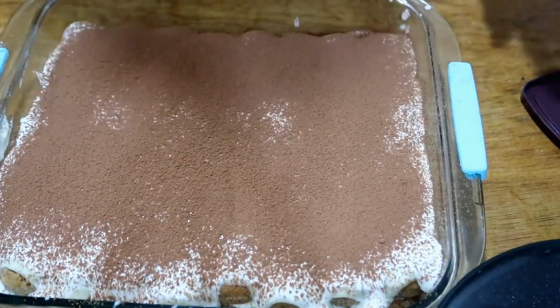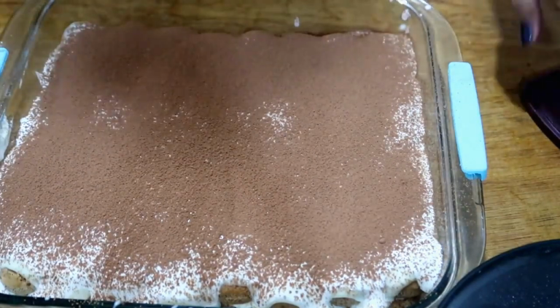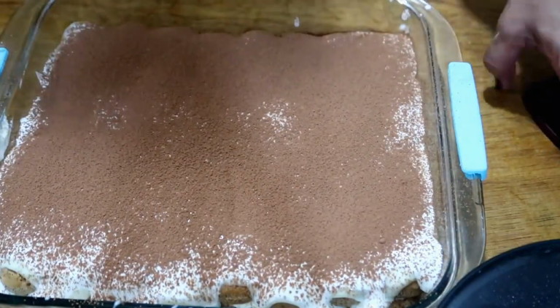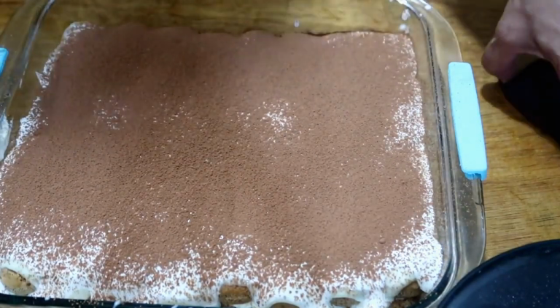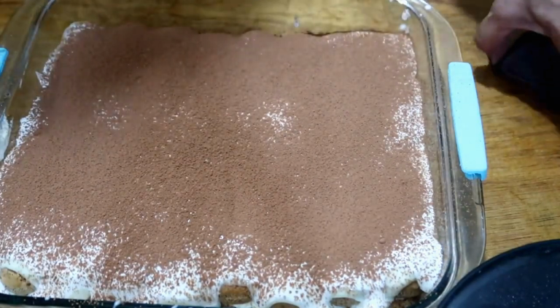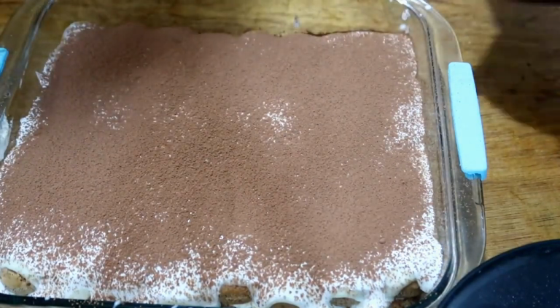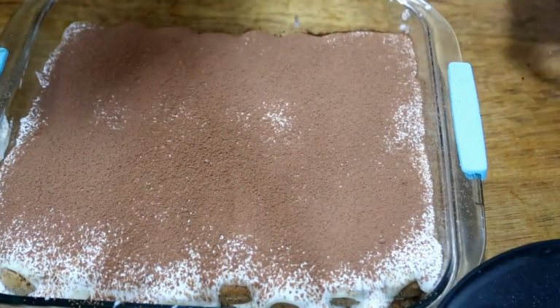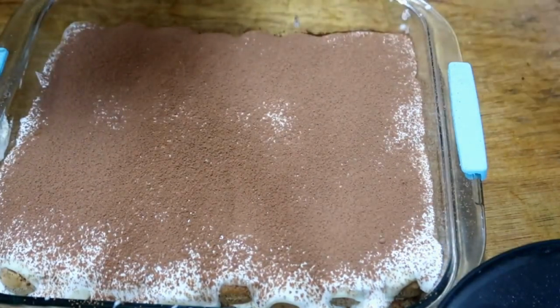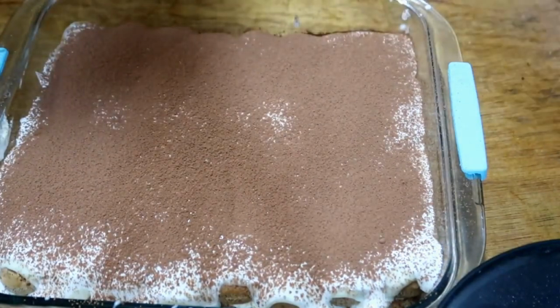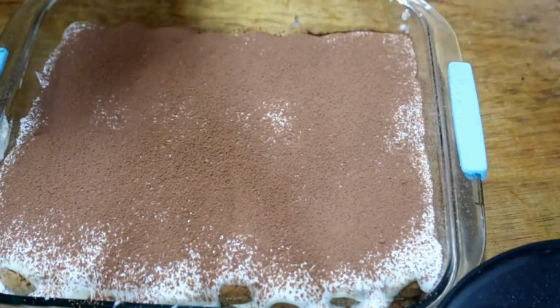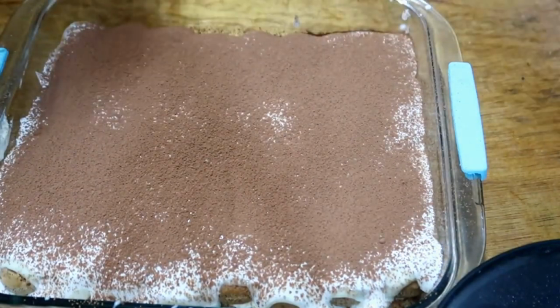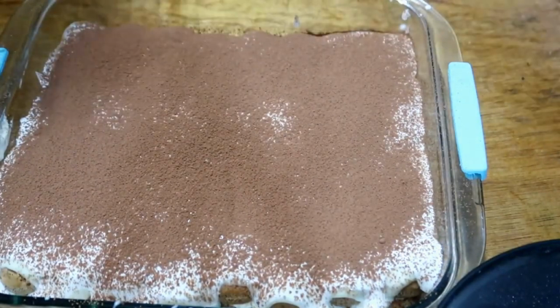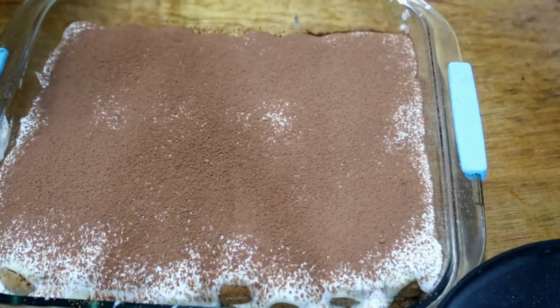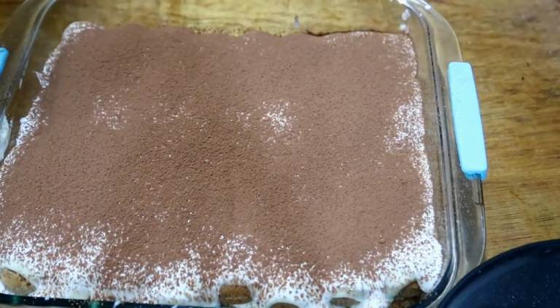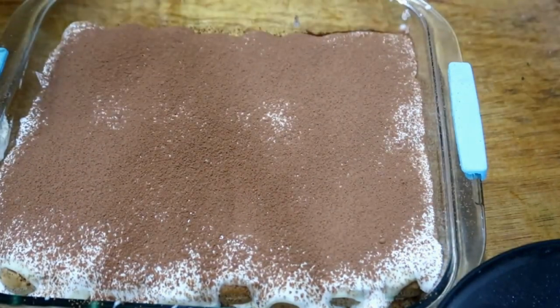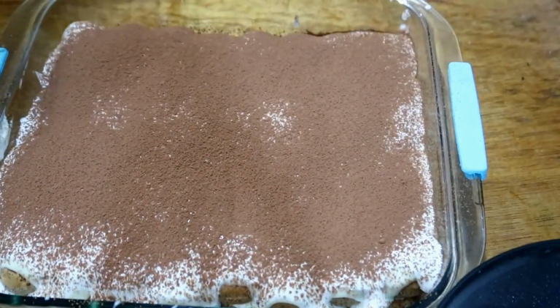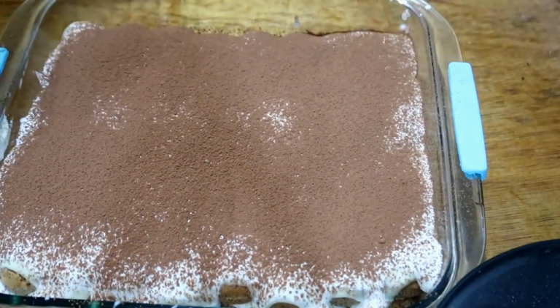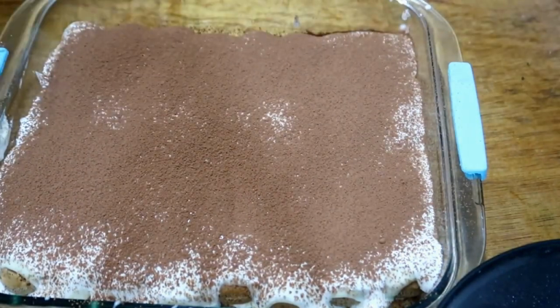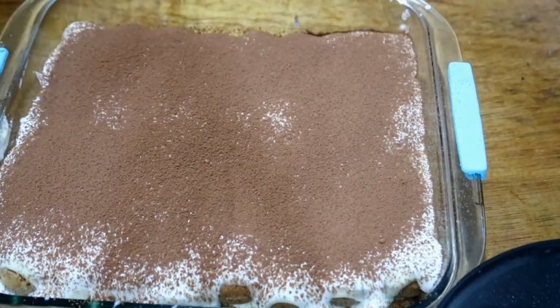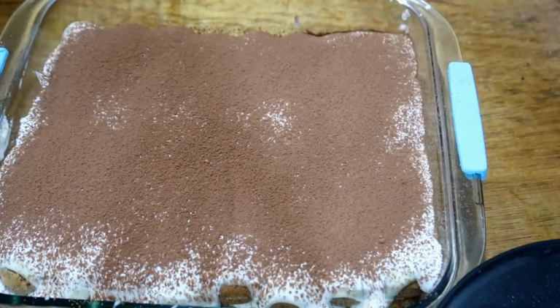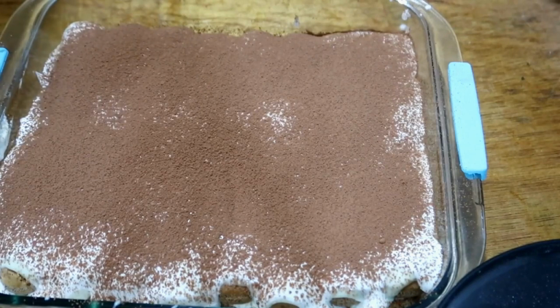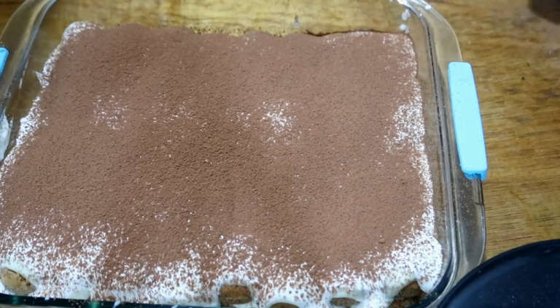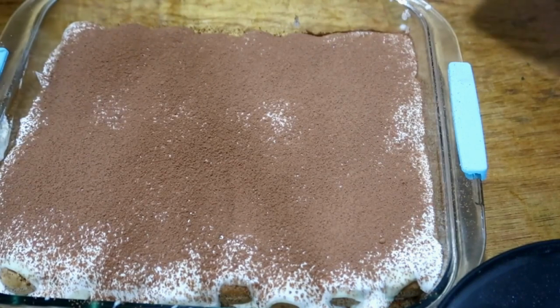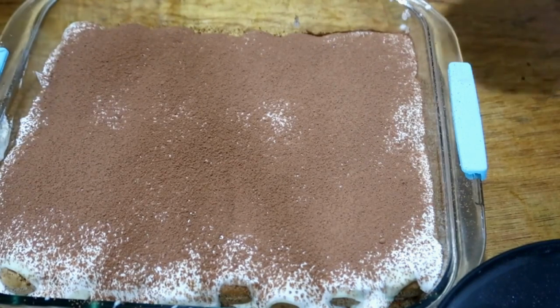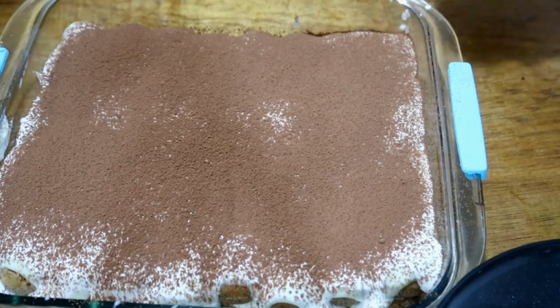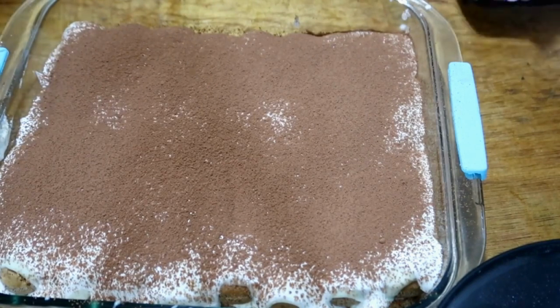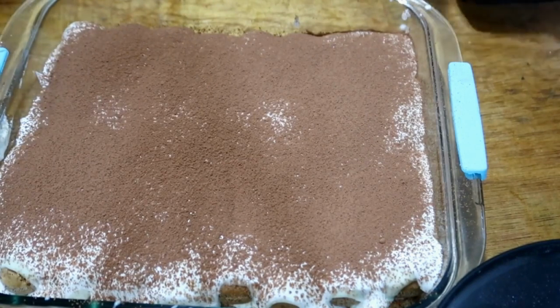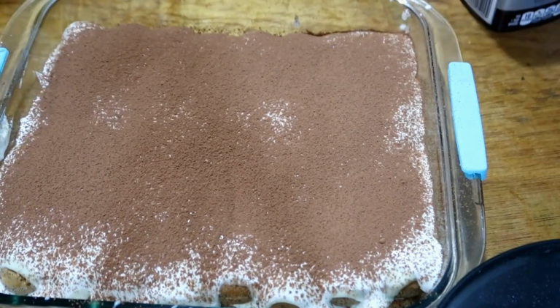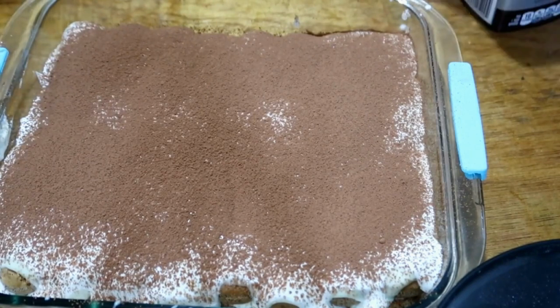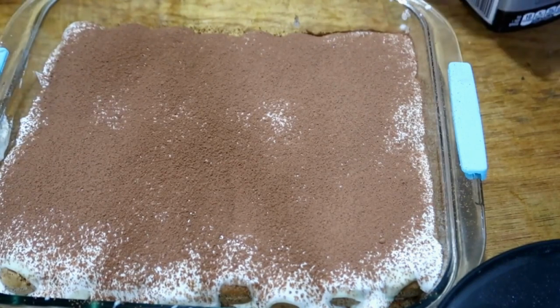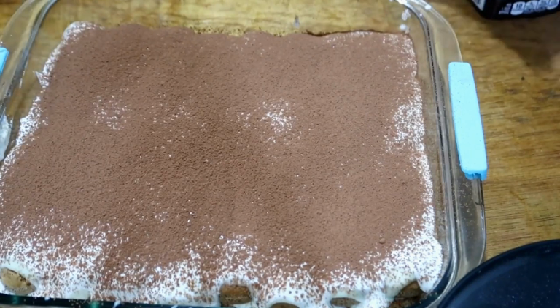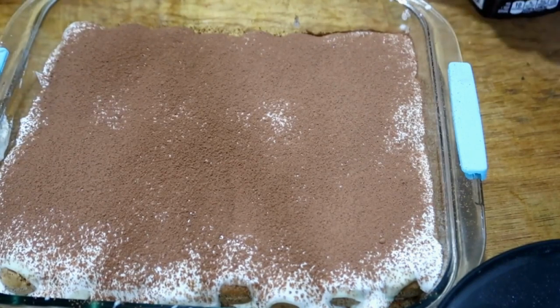Don't overdo the chocolate because it will turn bitter — remember, this is unsweetened cocoa powder.